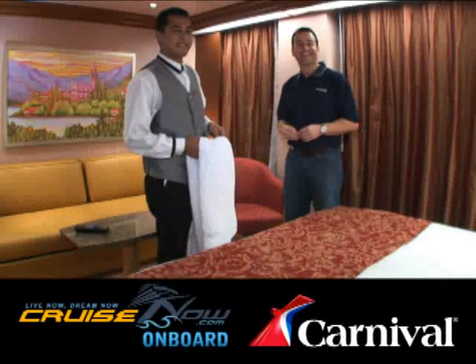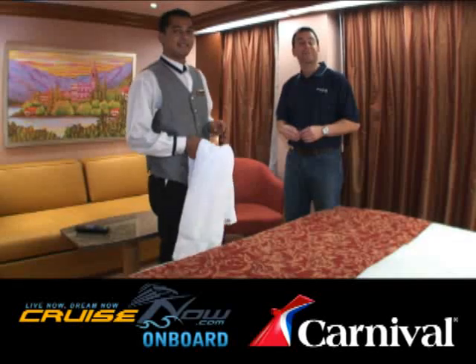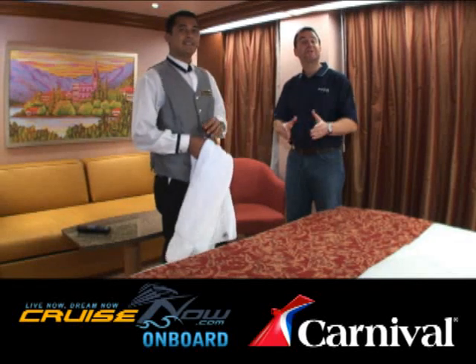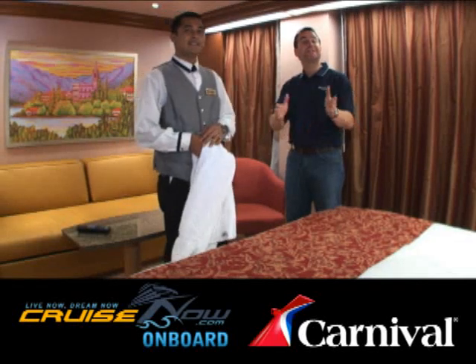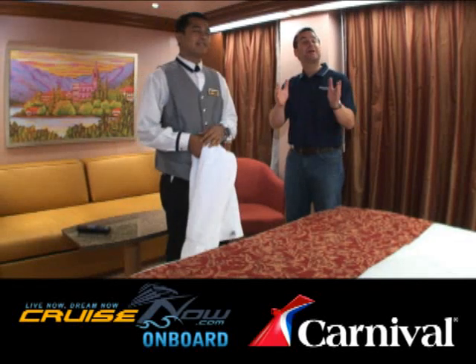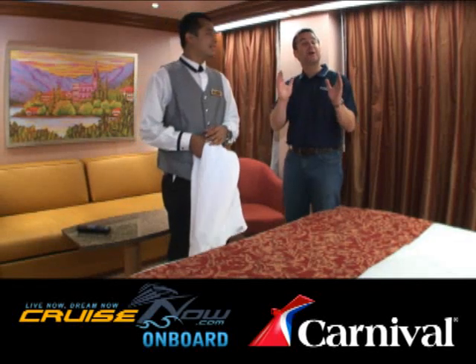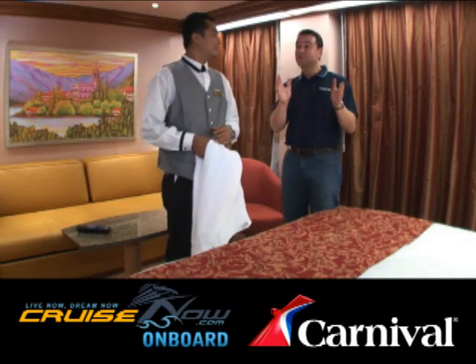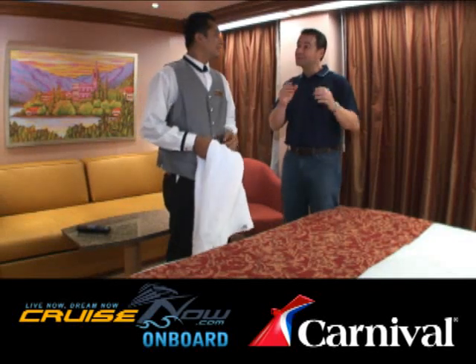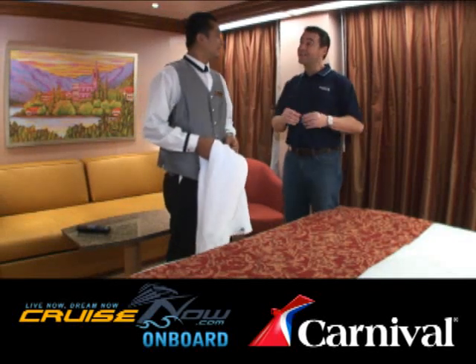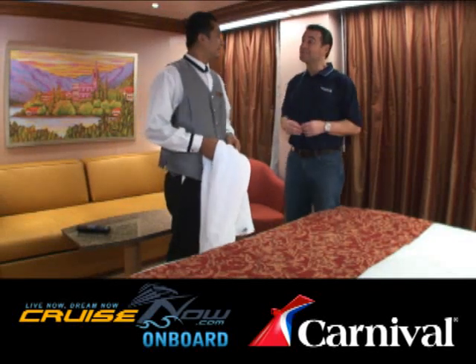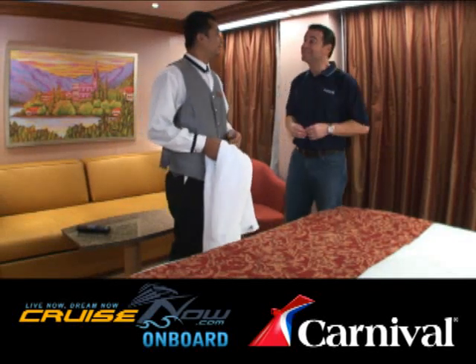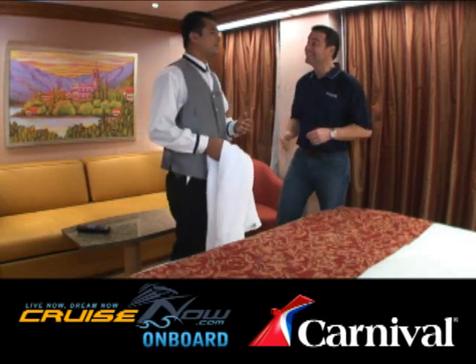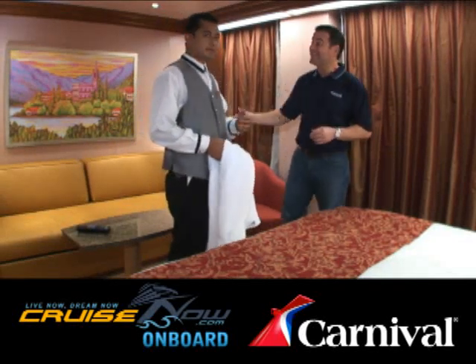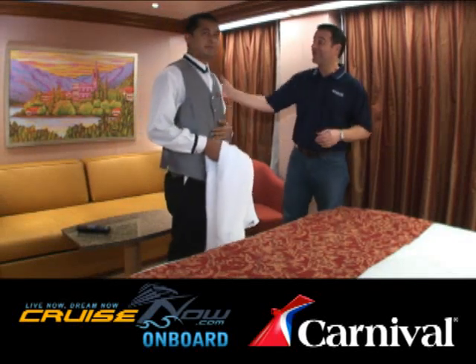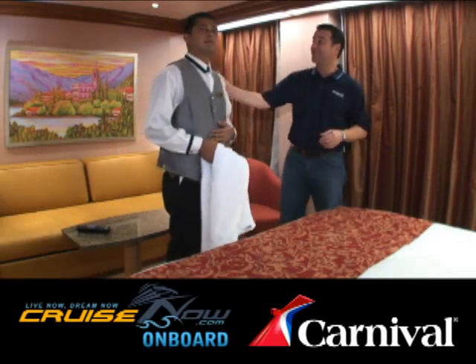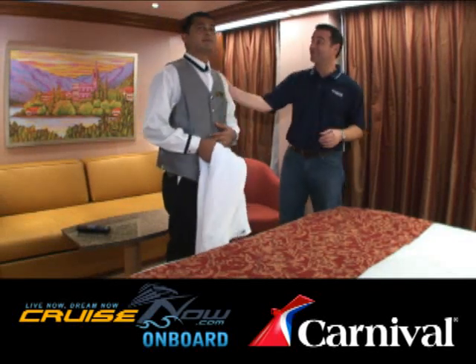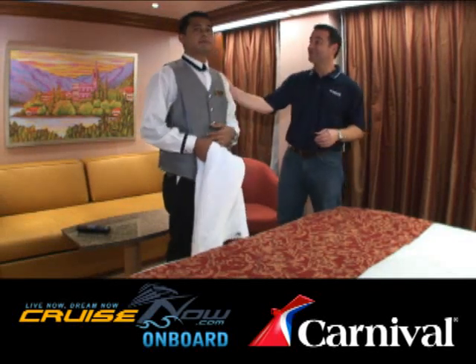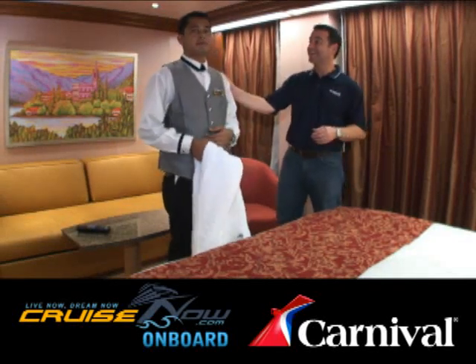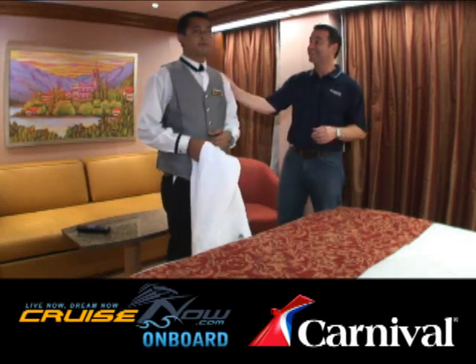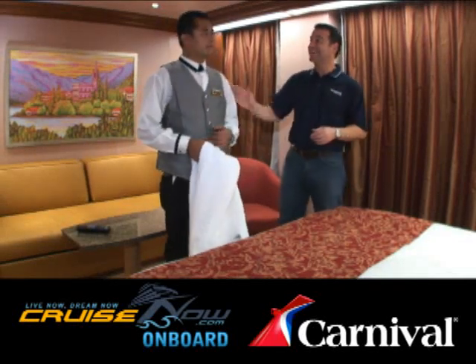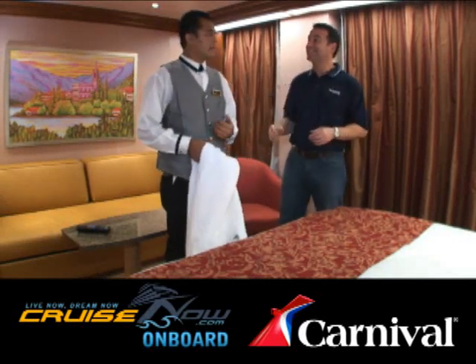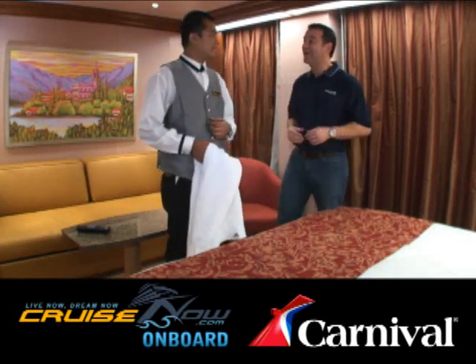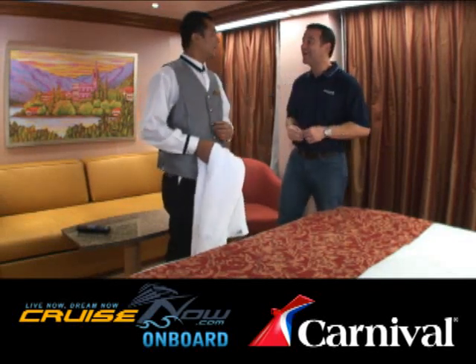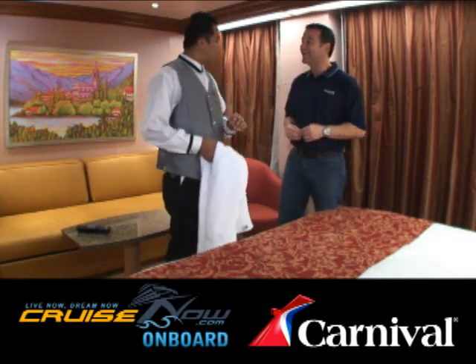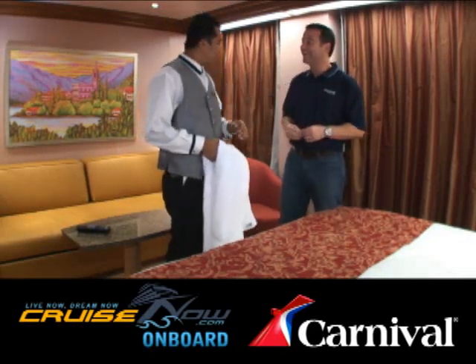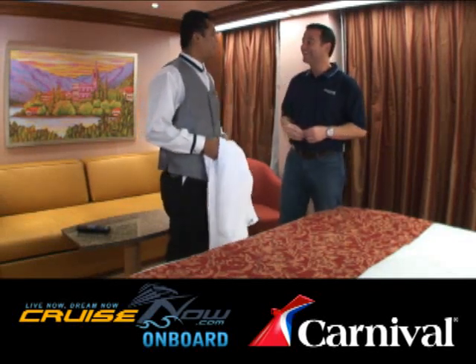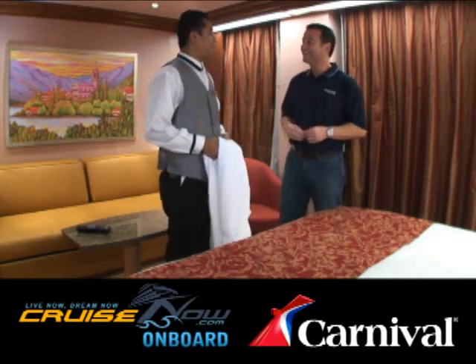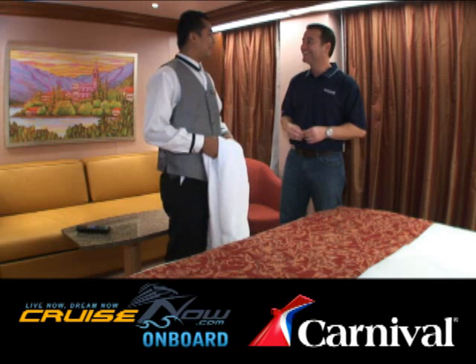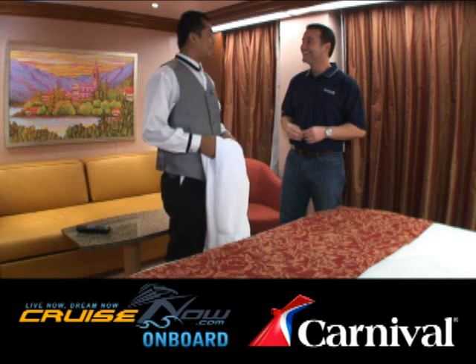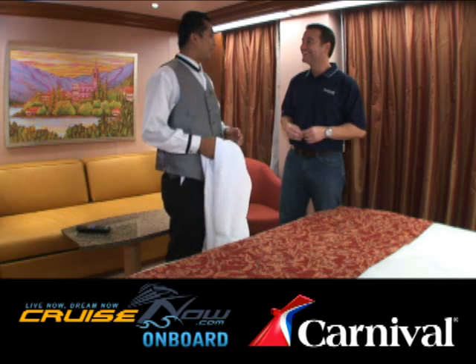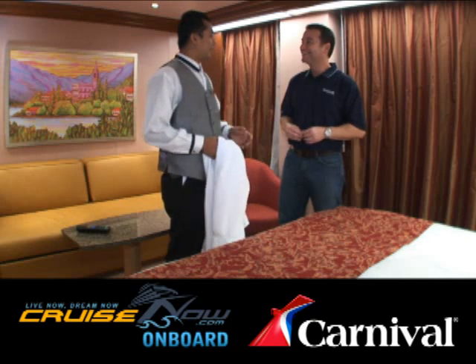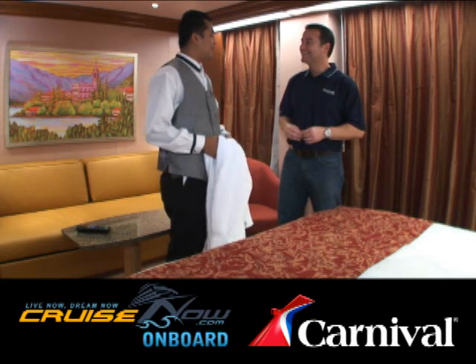I'm here with Dewa, who's our stateroom attendant here at Carnival Cruise Lines. Dewa, how are you? I'm fine, thank you. How about you?